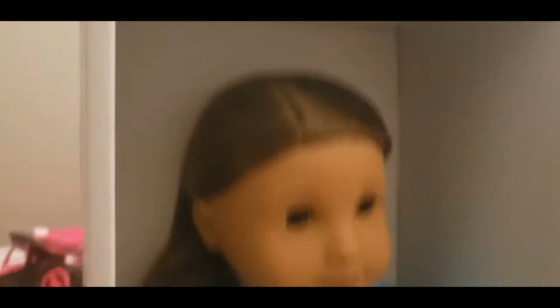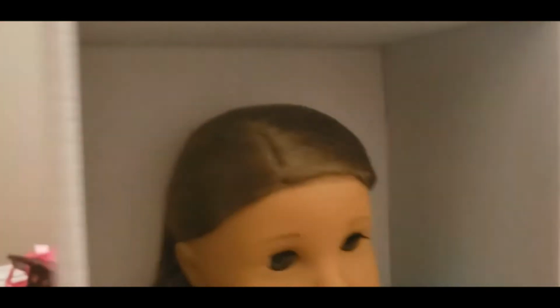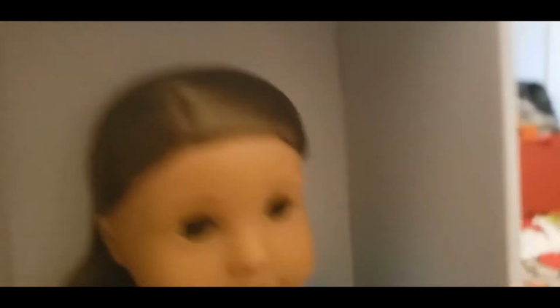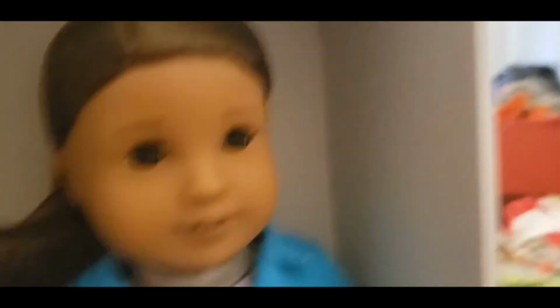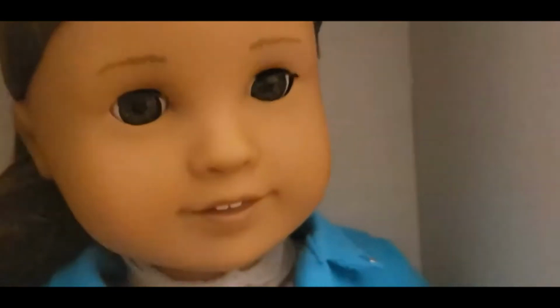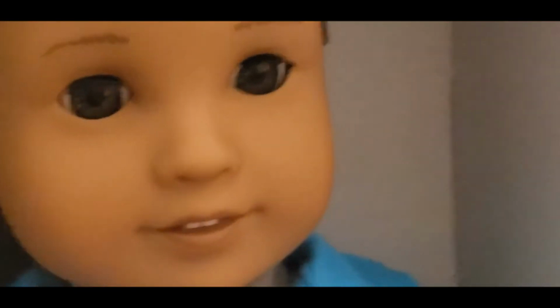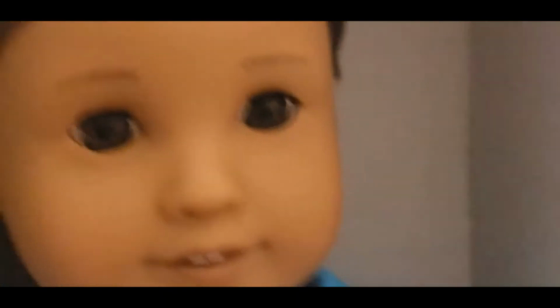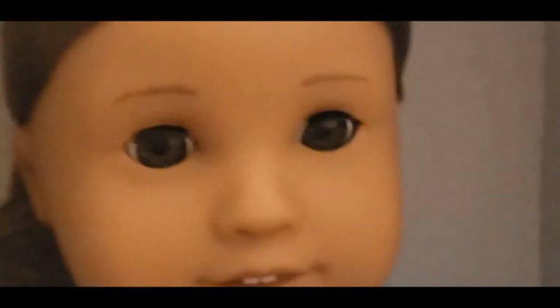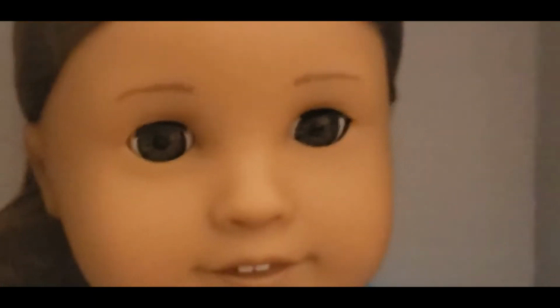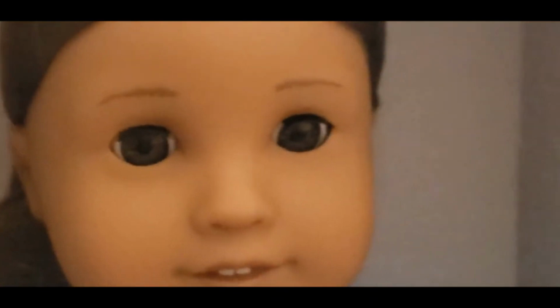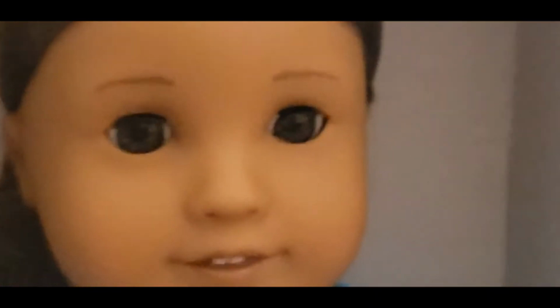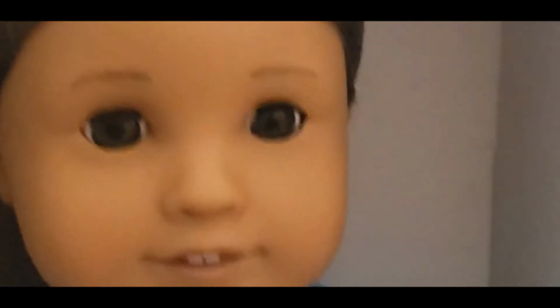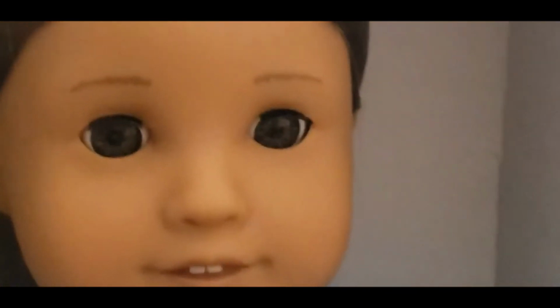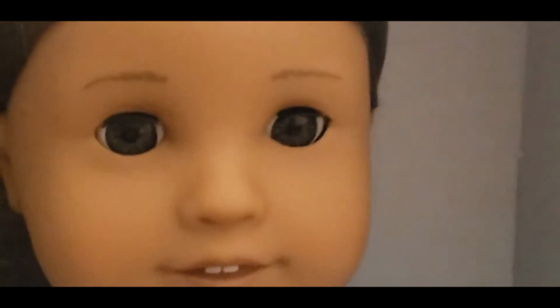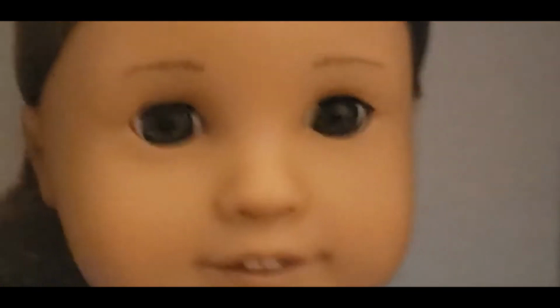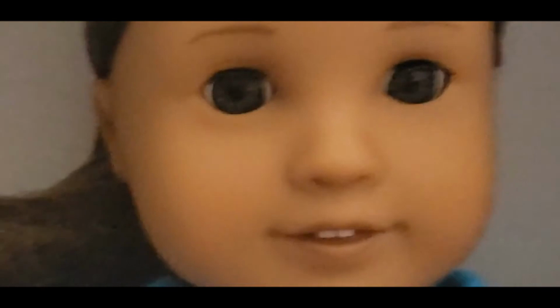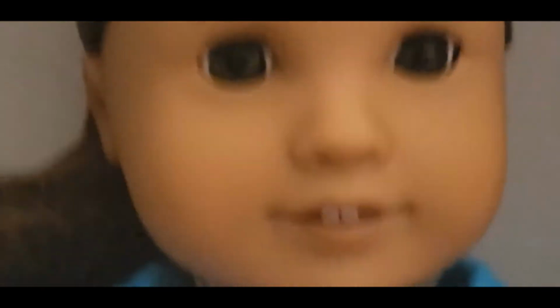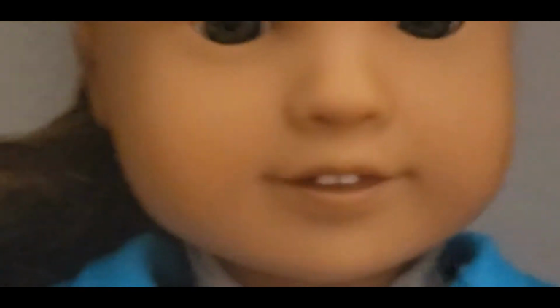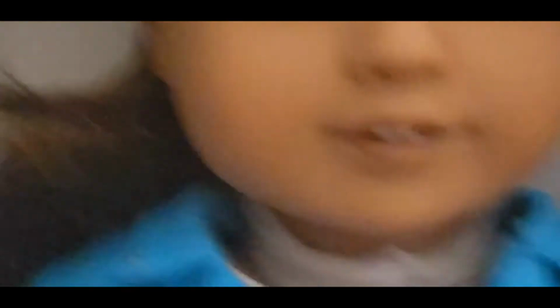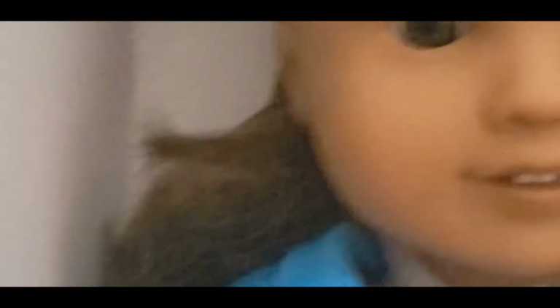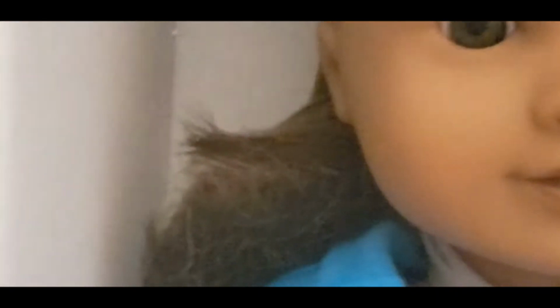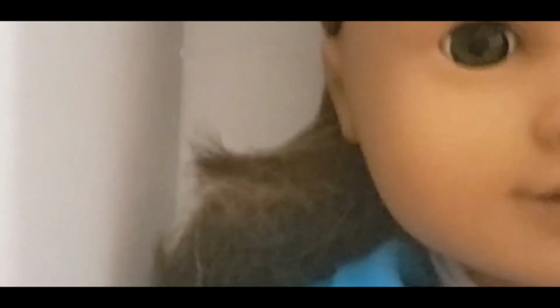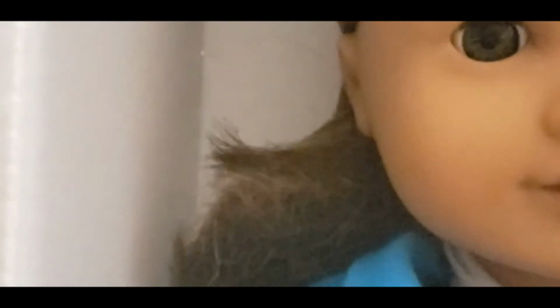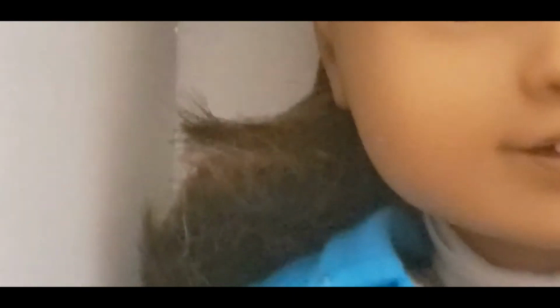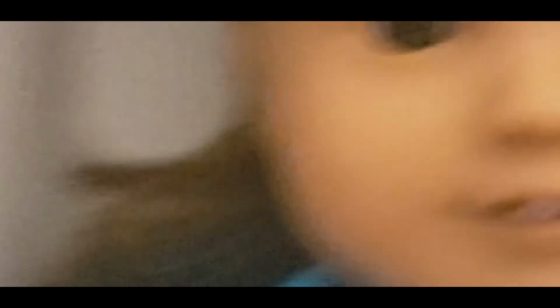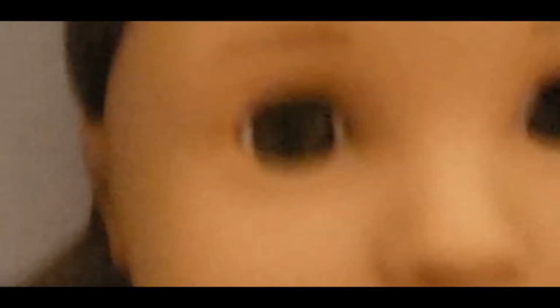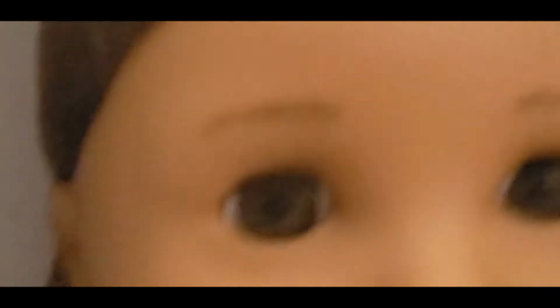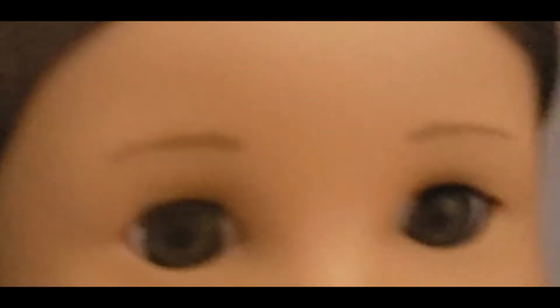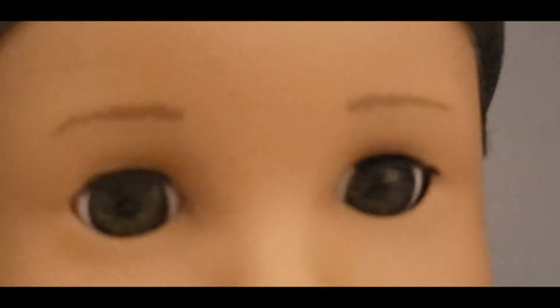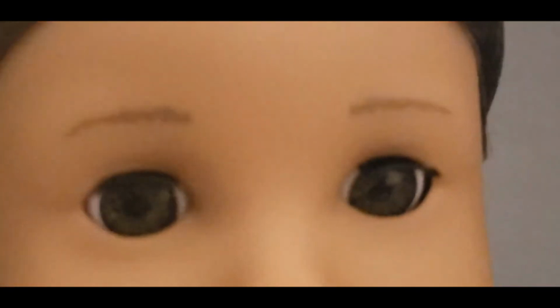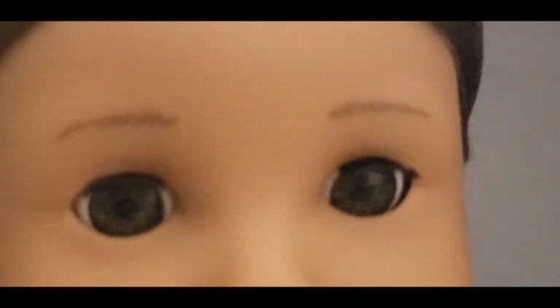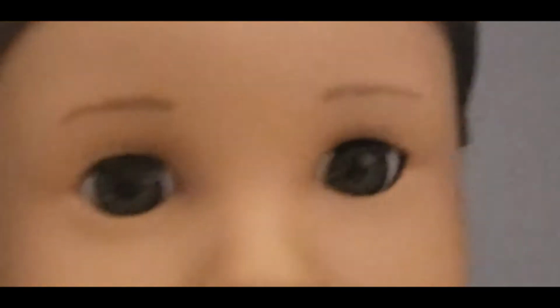I'm just thinking it's supposed to open her eyes, because people had a complaint saying one eye is bigger than the other.